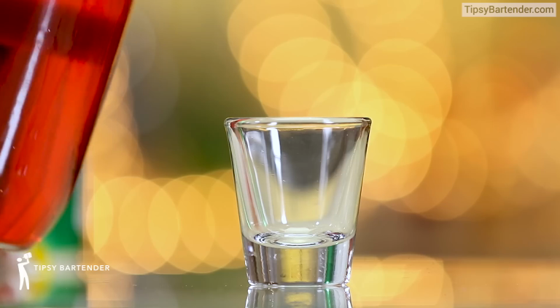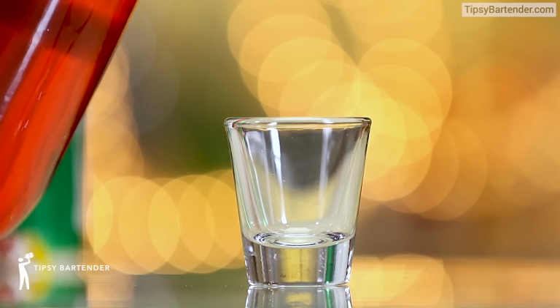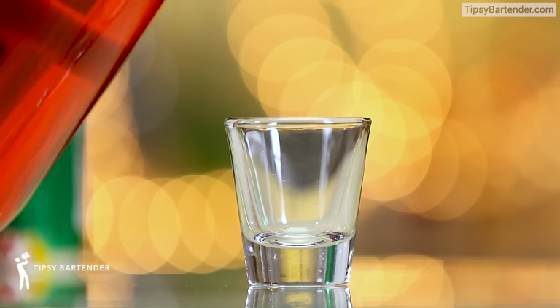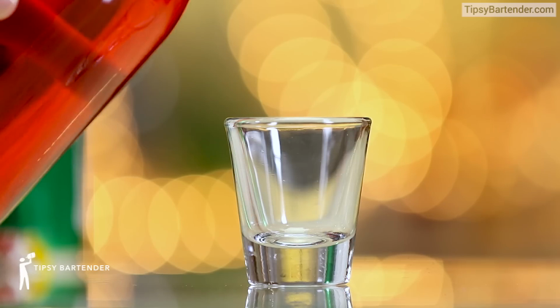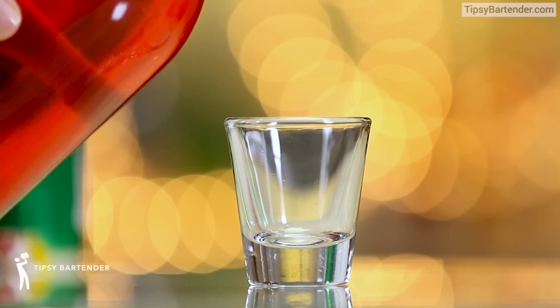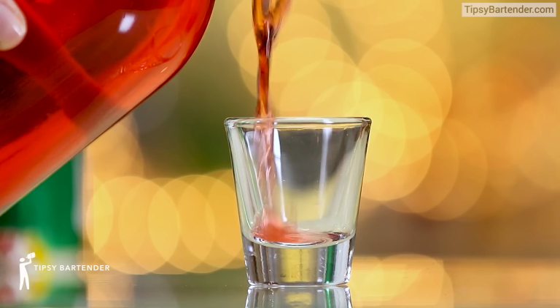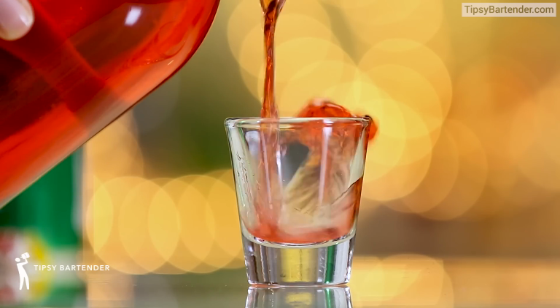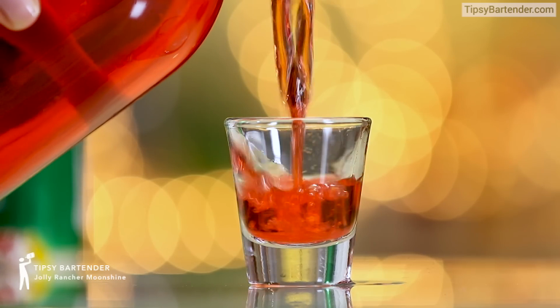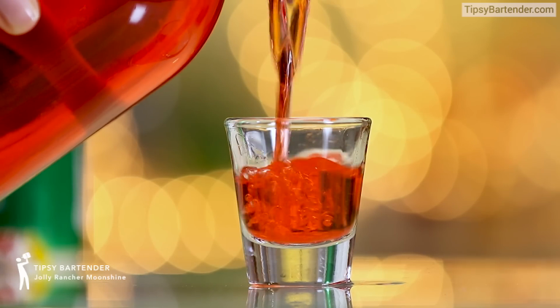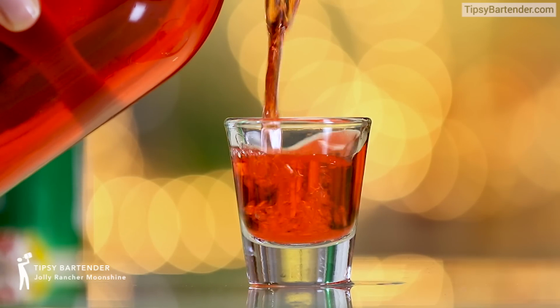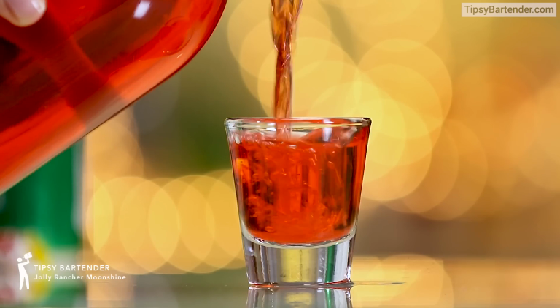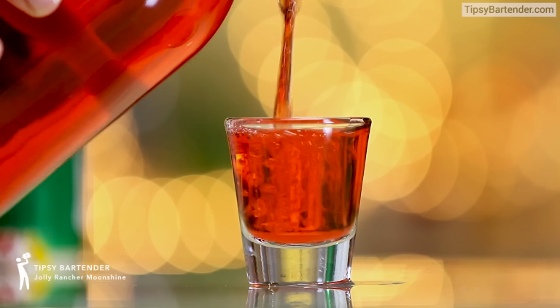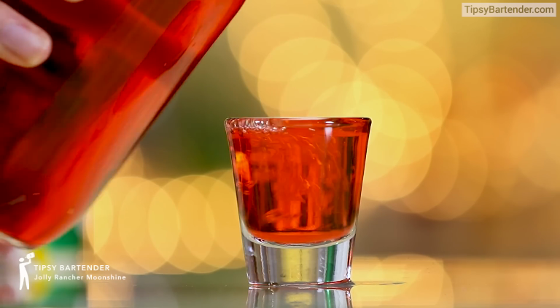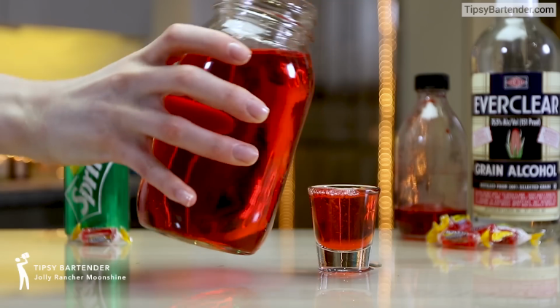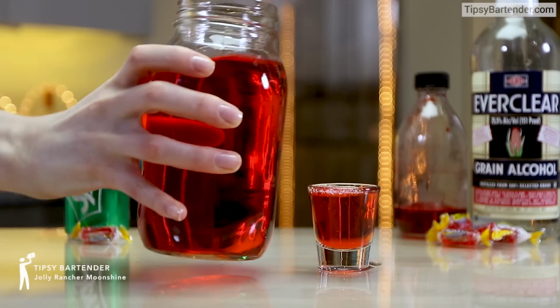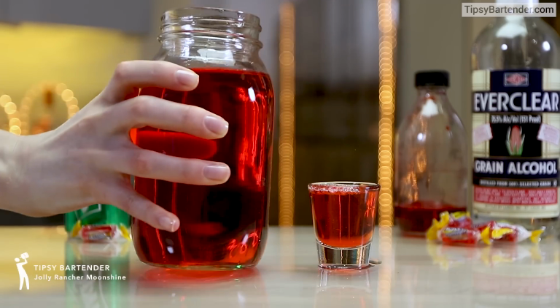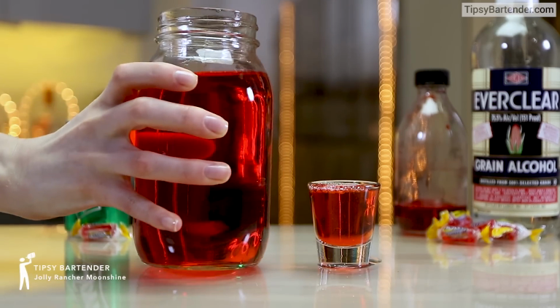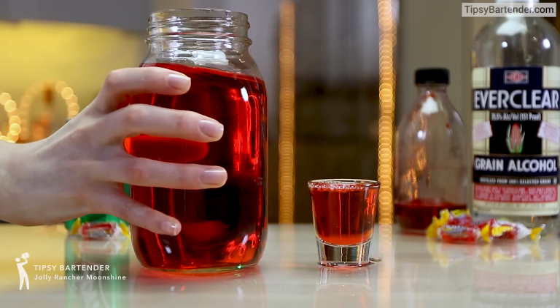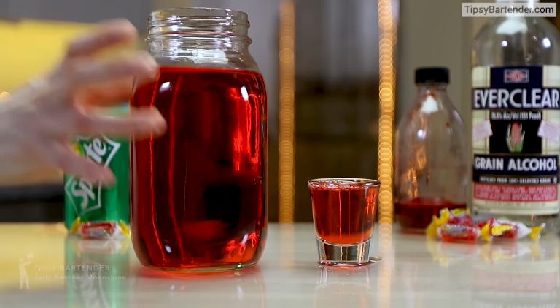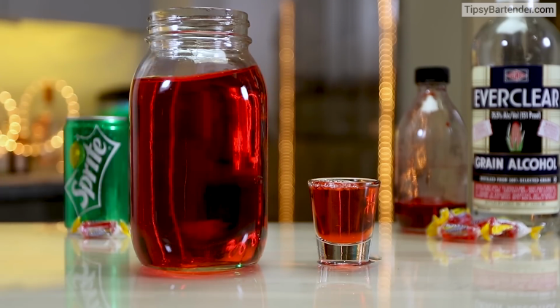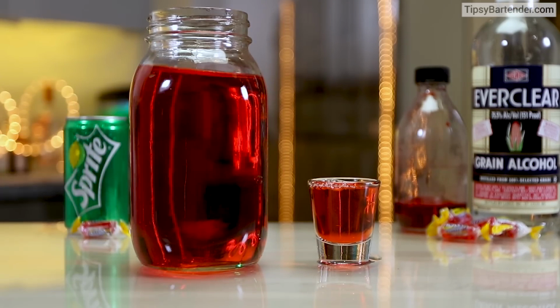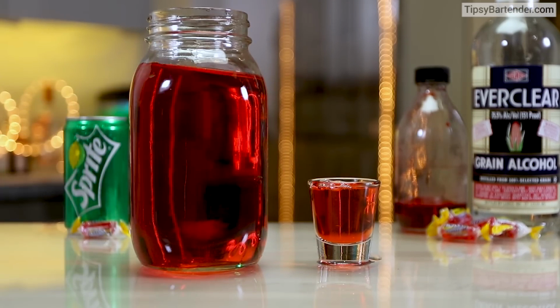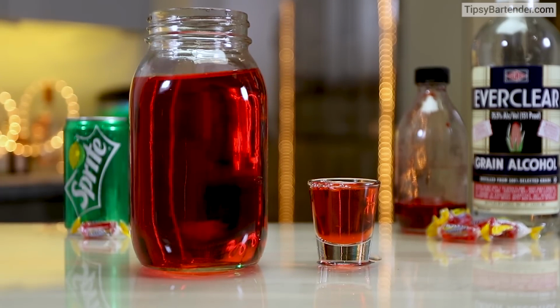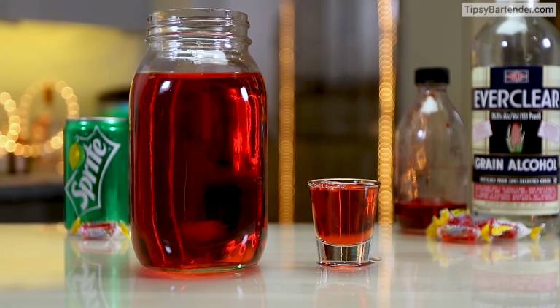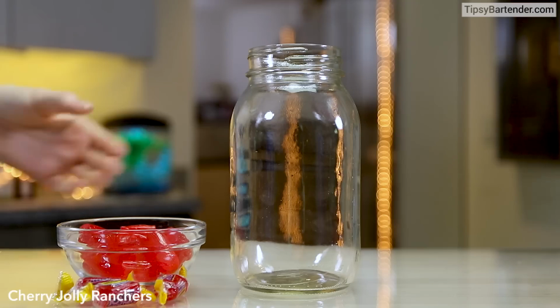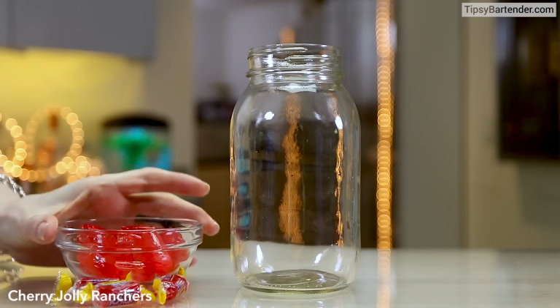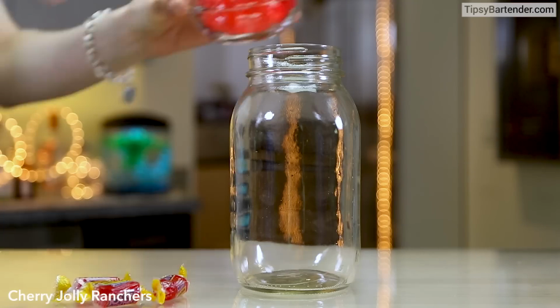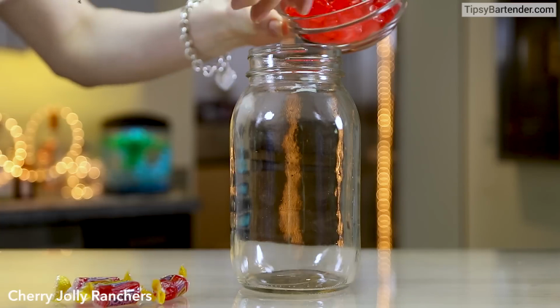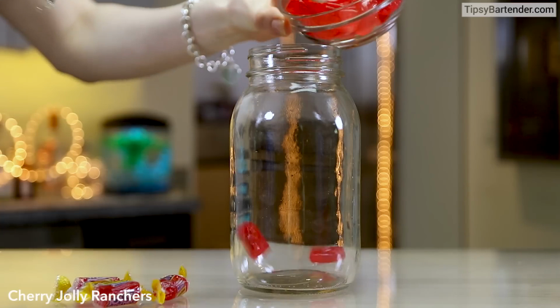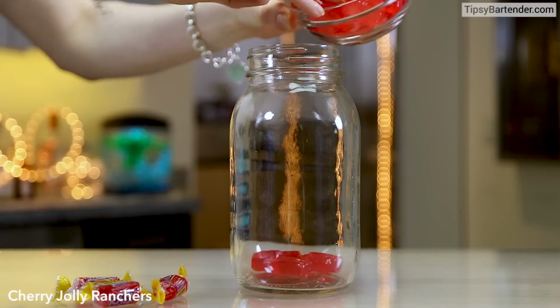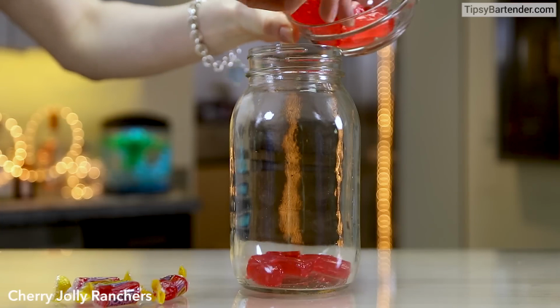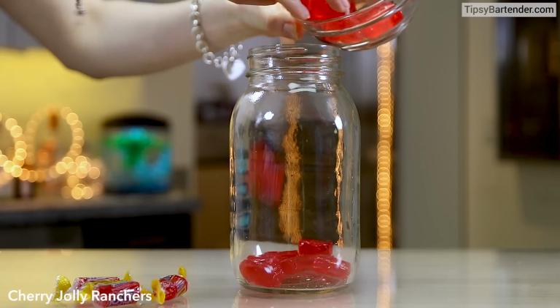Well, hello everybody. When last you had some moonshine? When last you had some Jolly Rancher moonshine? How about never? Let me show you how you do it.